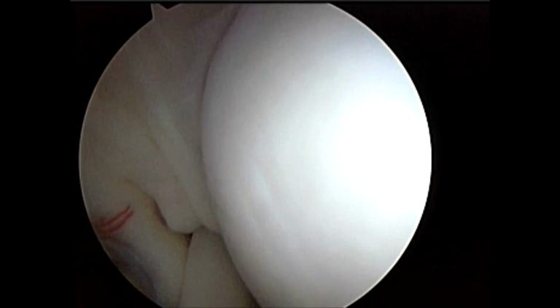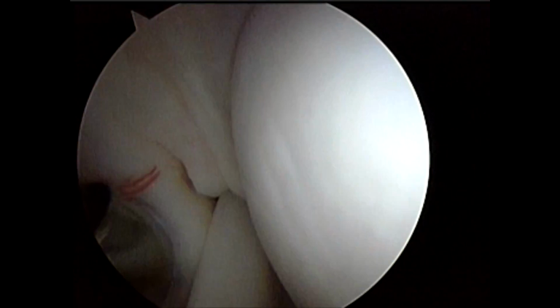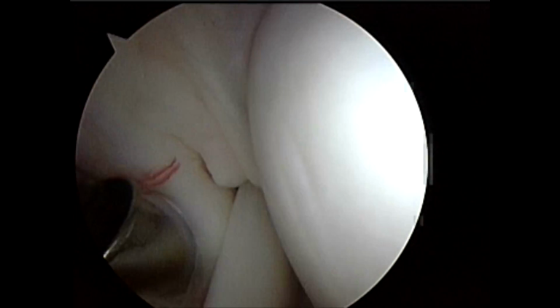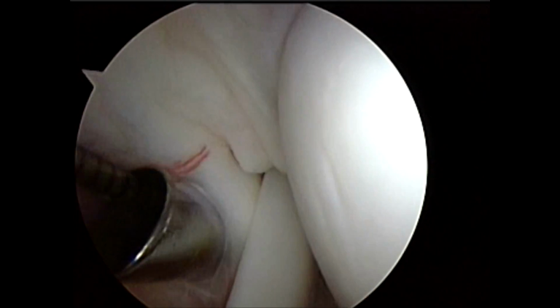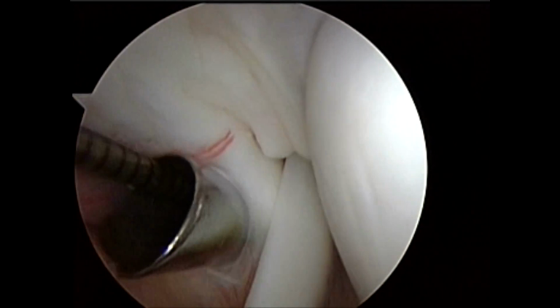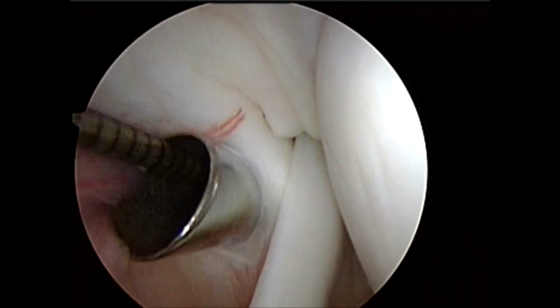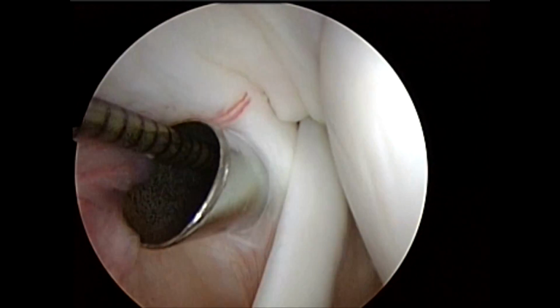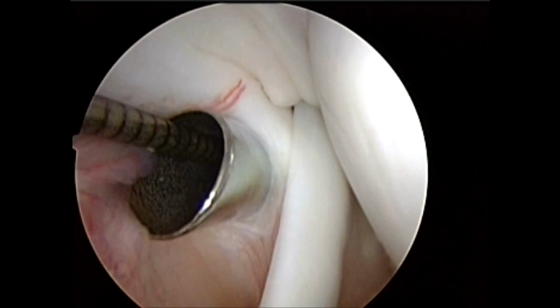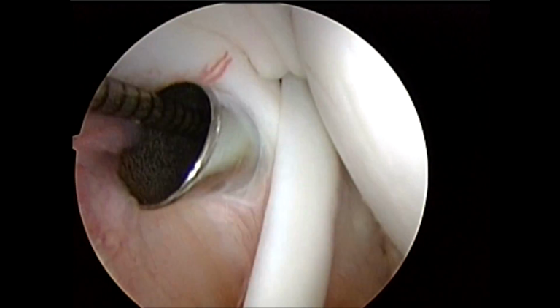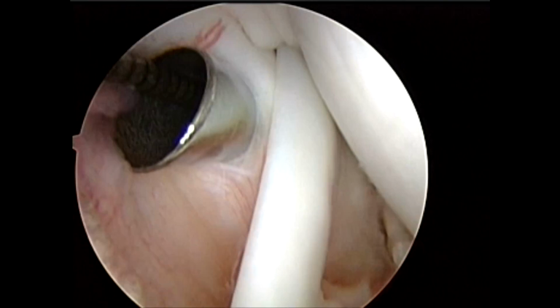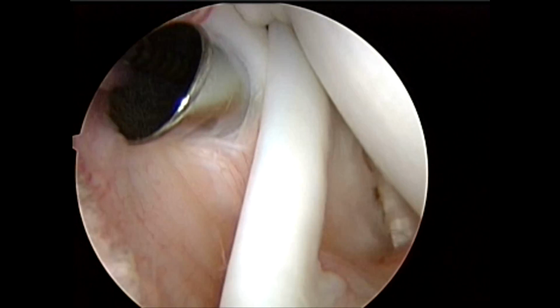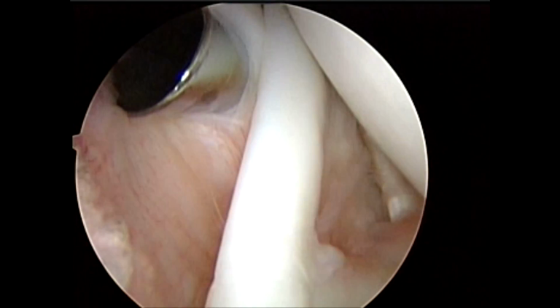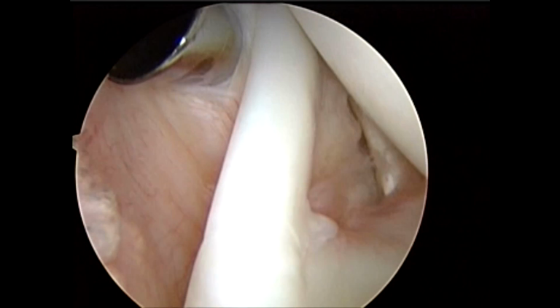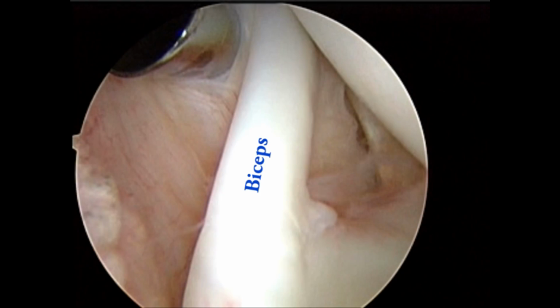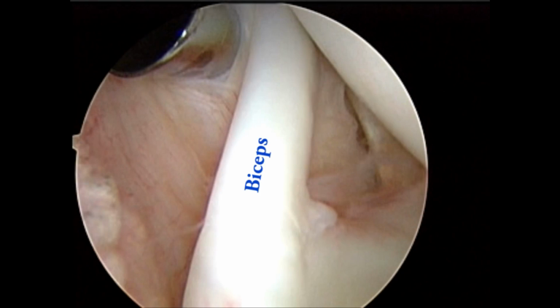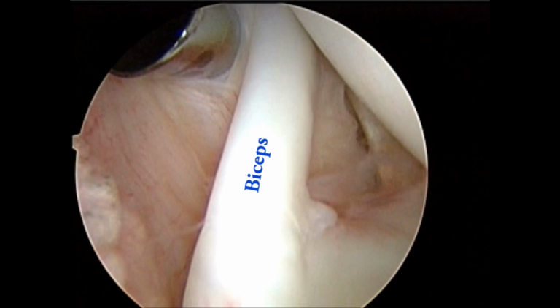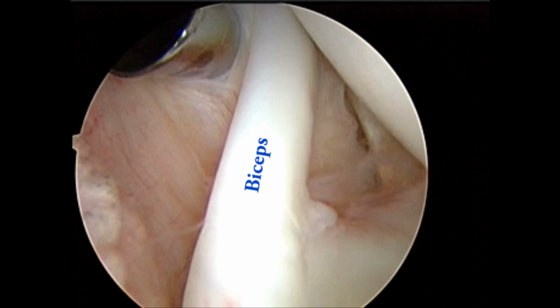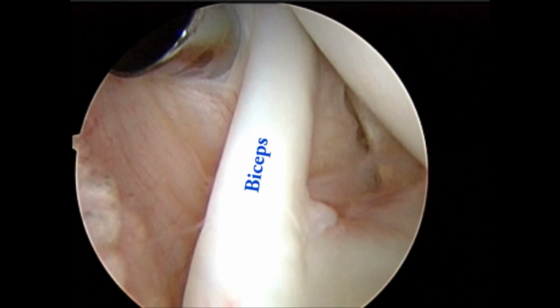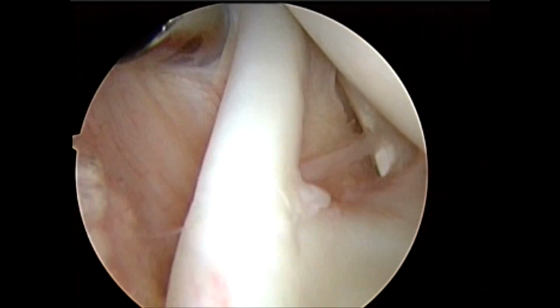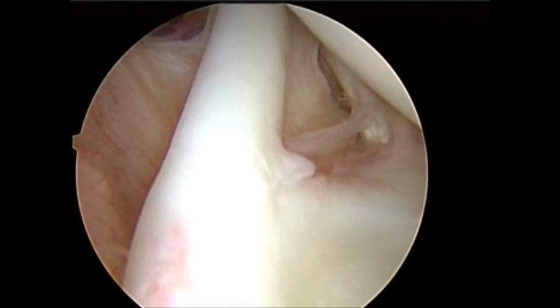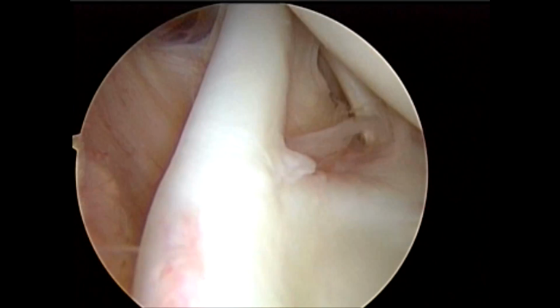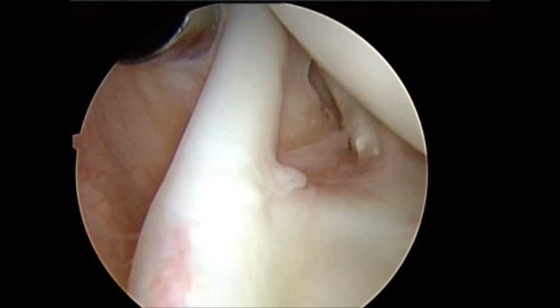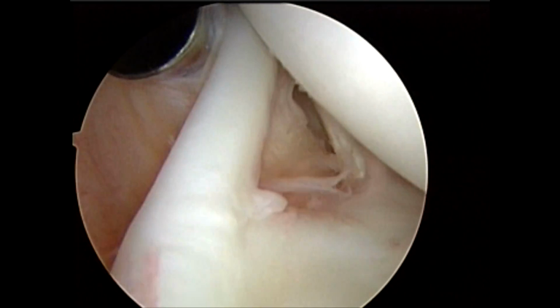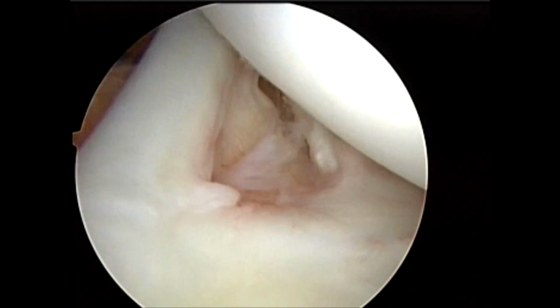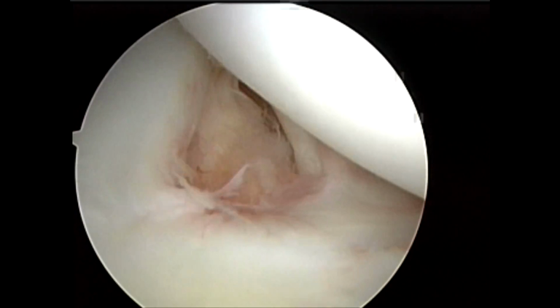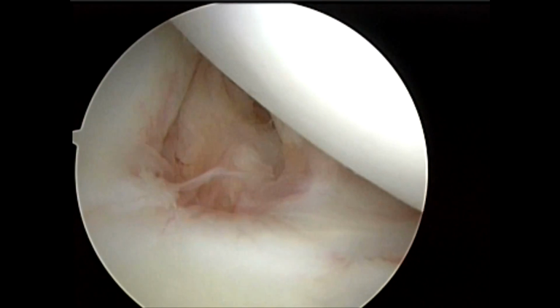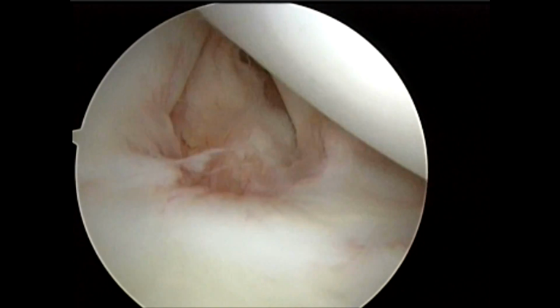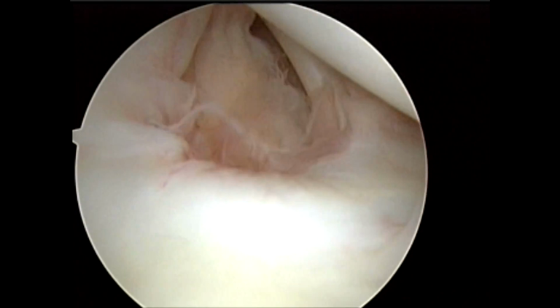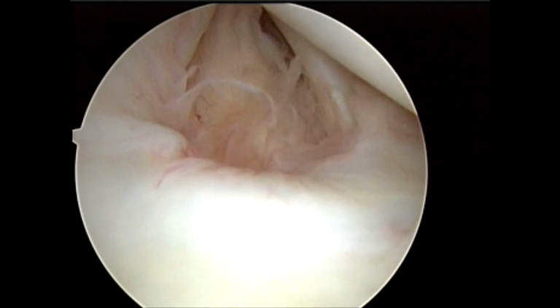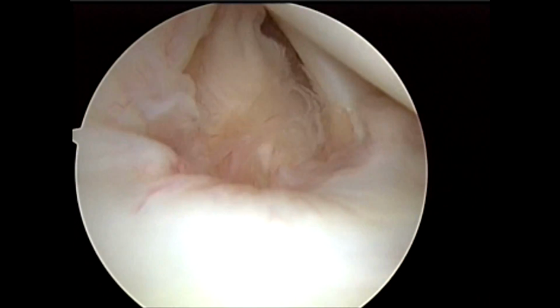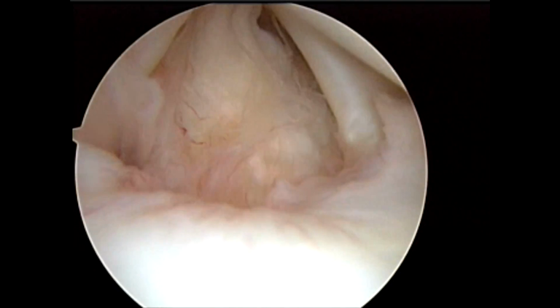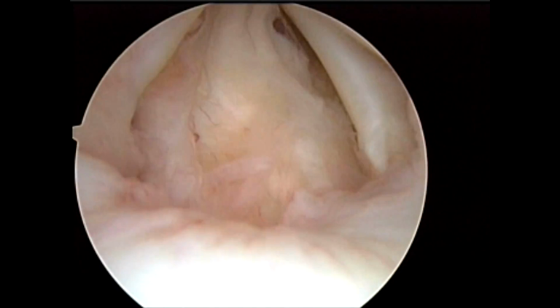Dropping the arthroscope down a little bit, we see the biceps tendon as it attaches to the superior labrum at the top of the glenoid.